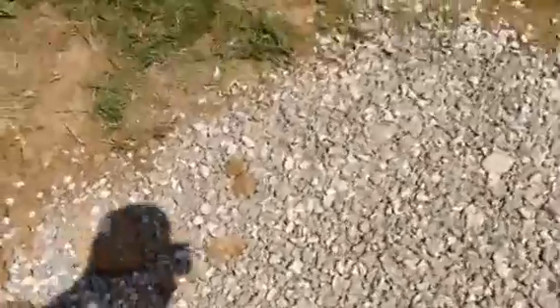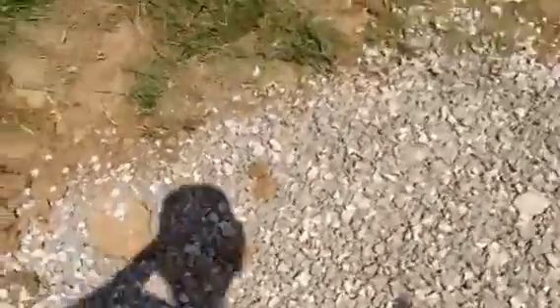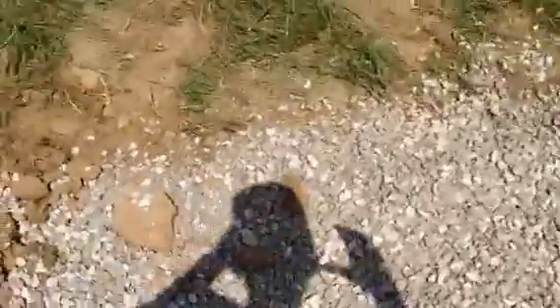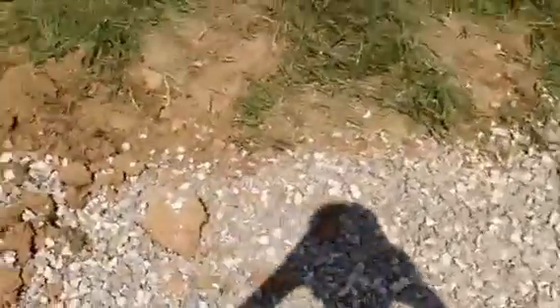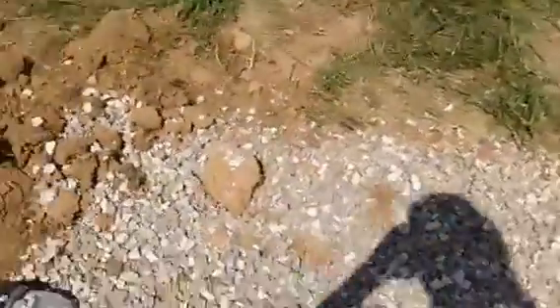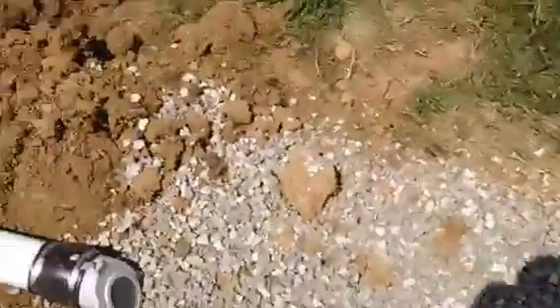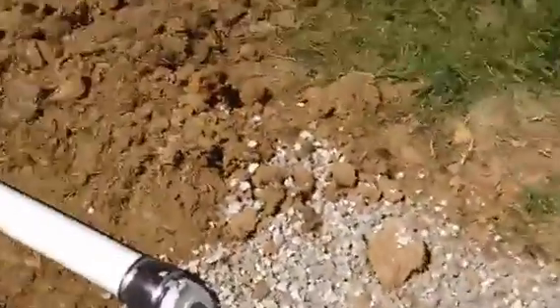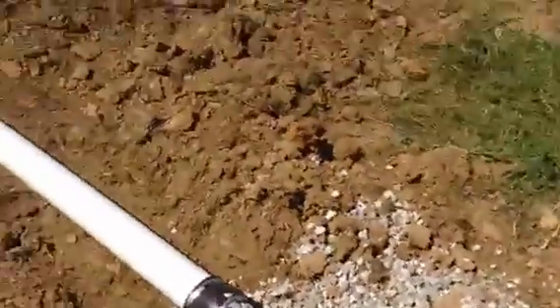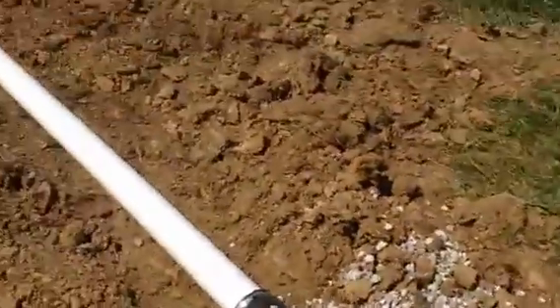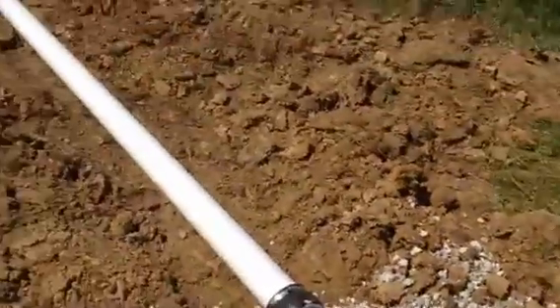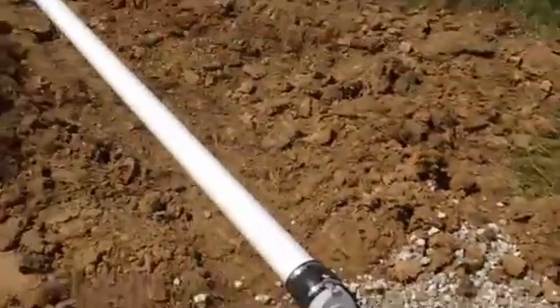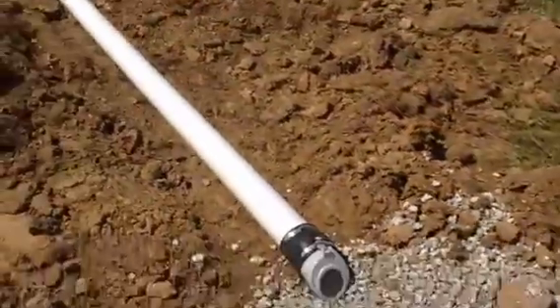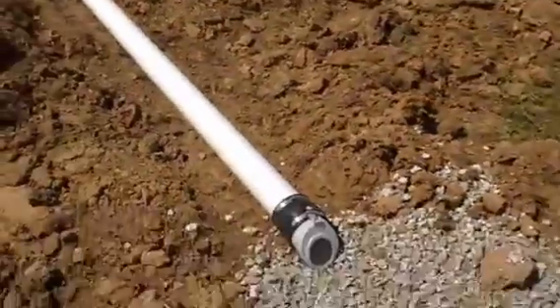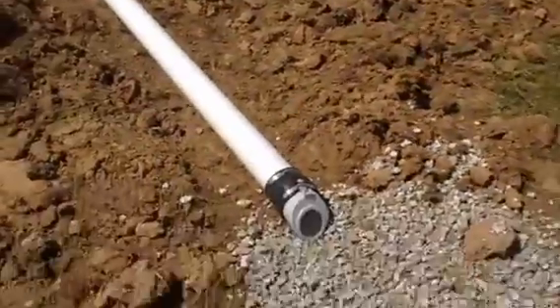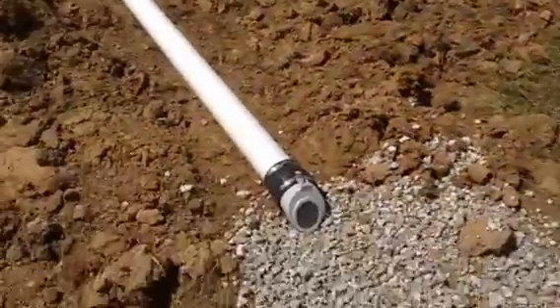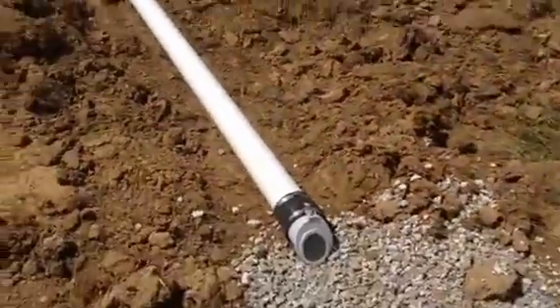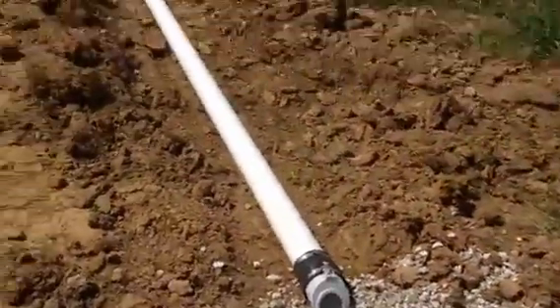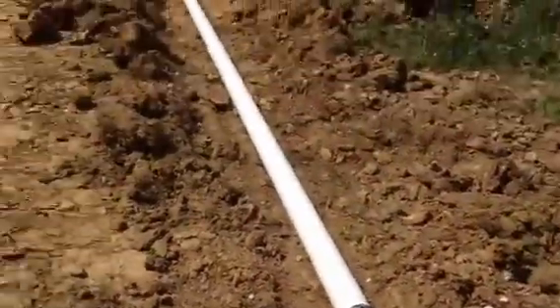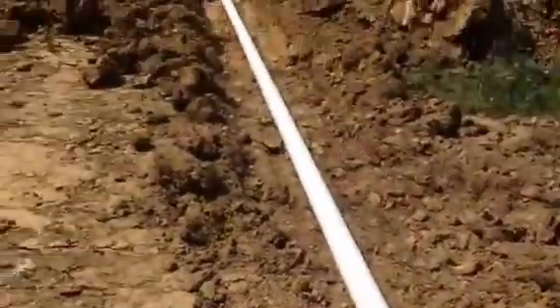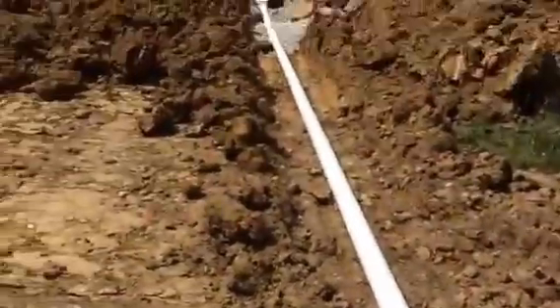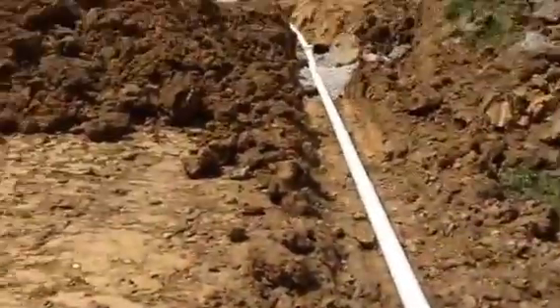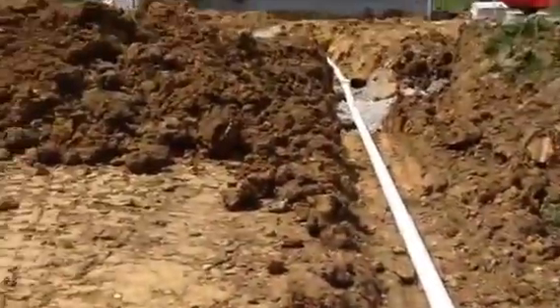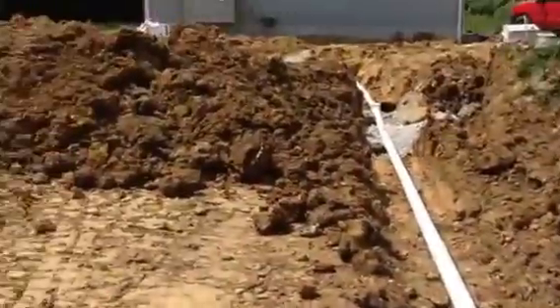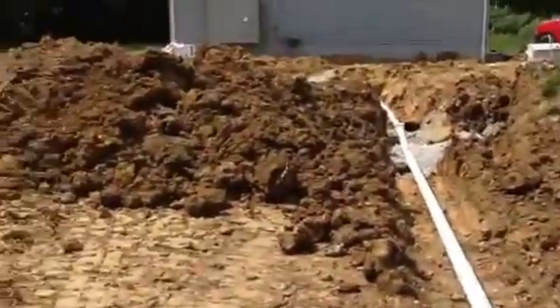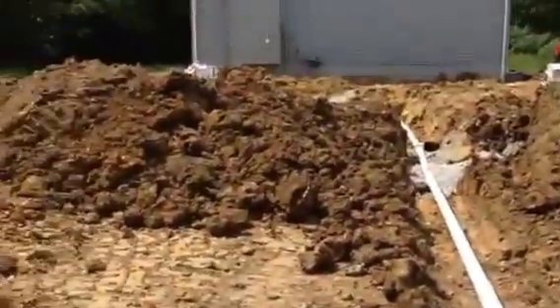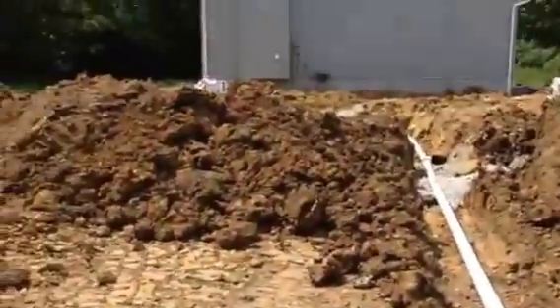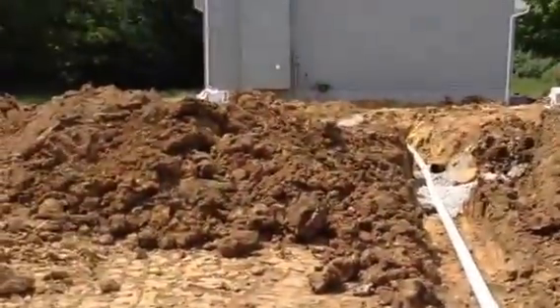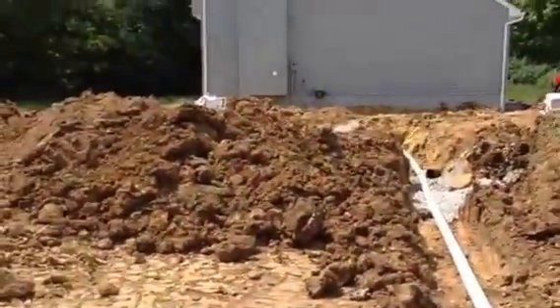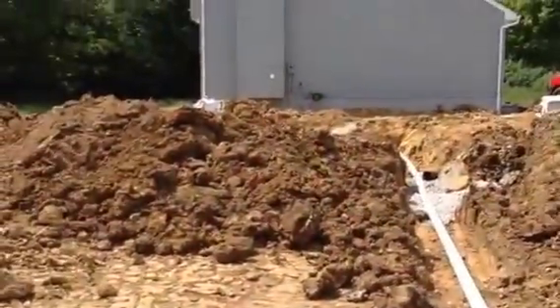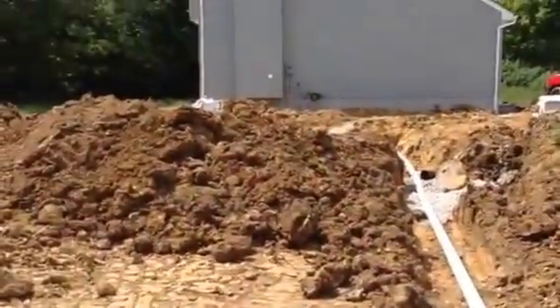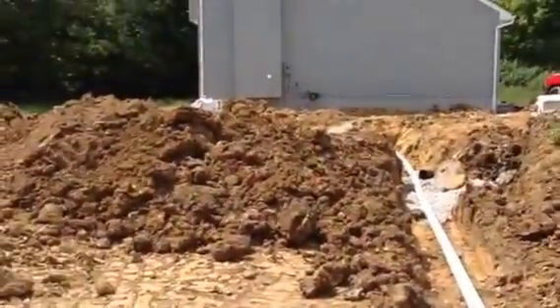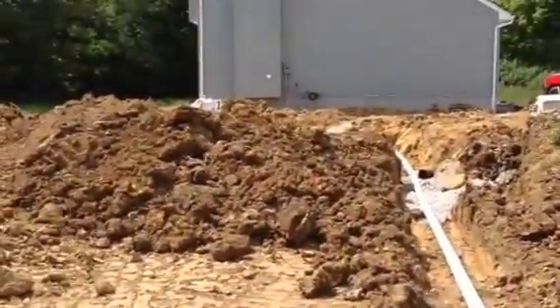We'll get everything backfilled and it'll look real nice. Thank you for watching and I hope this was helpful.